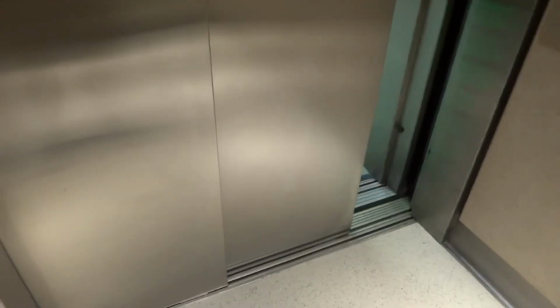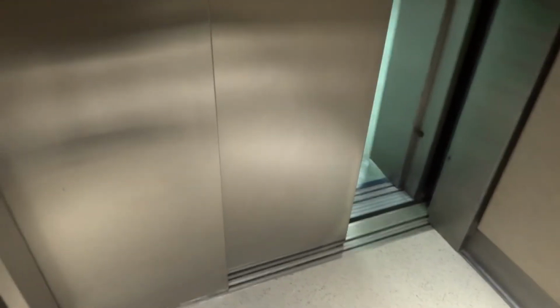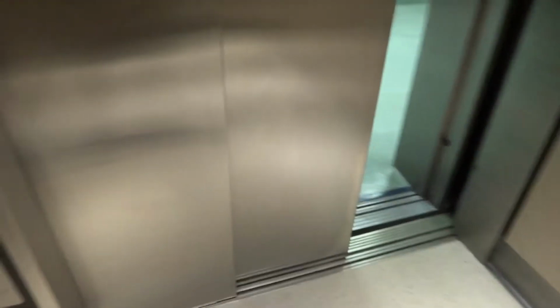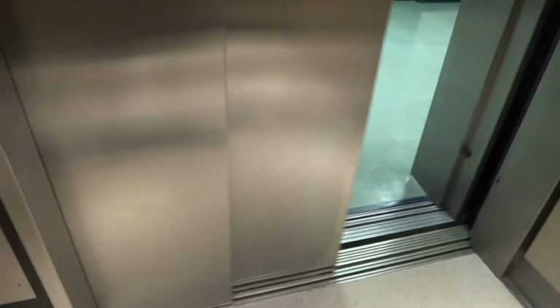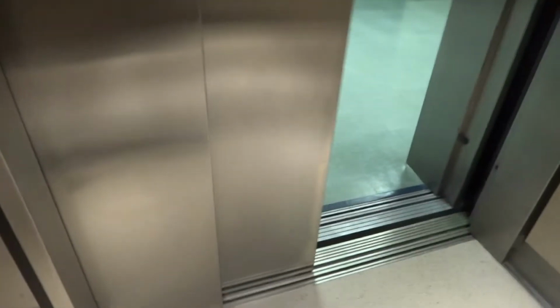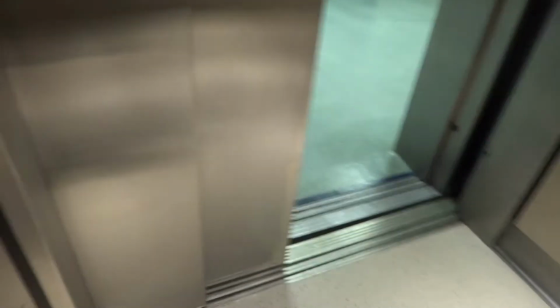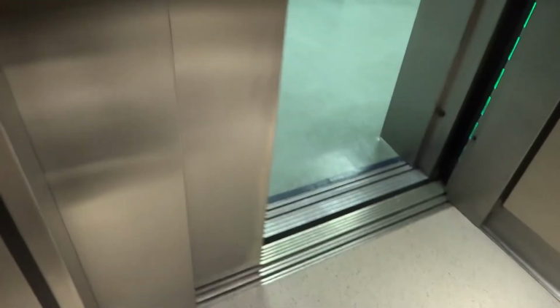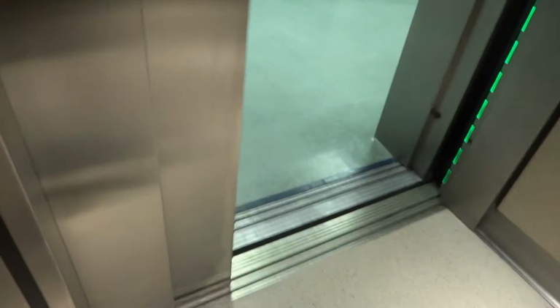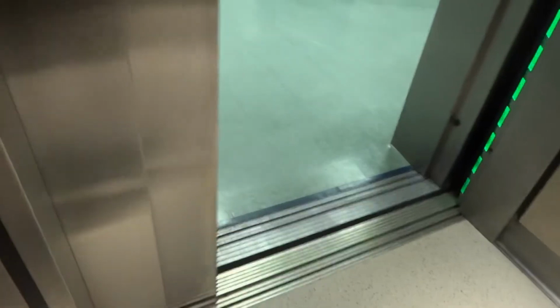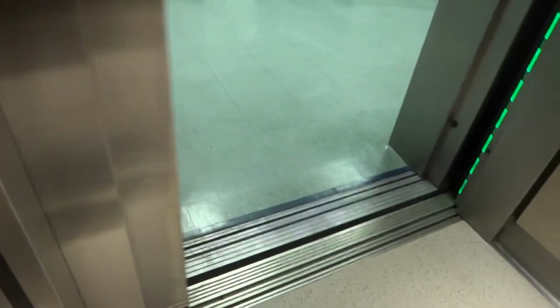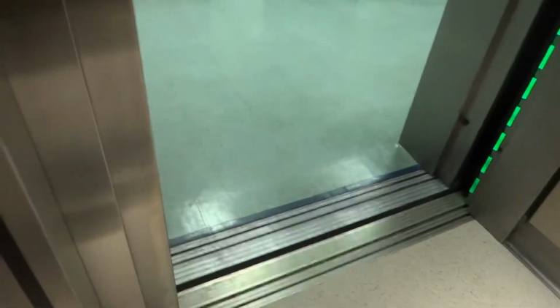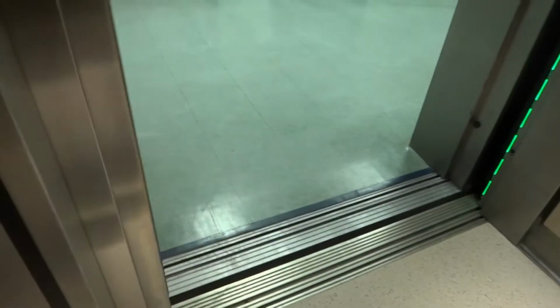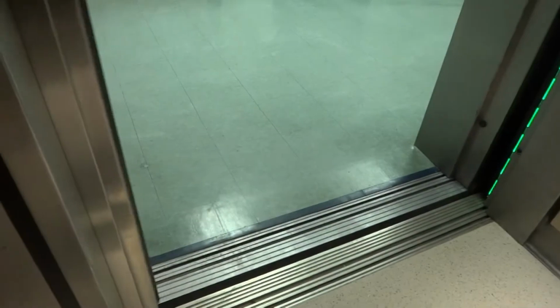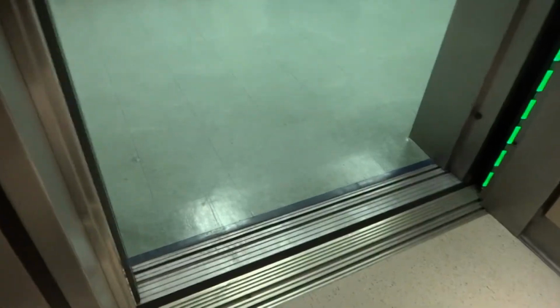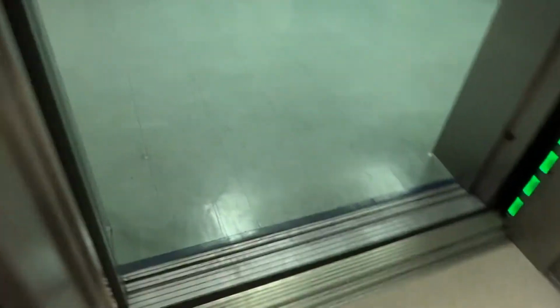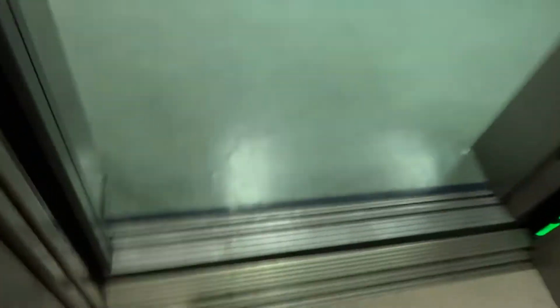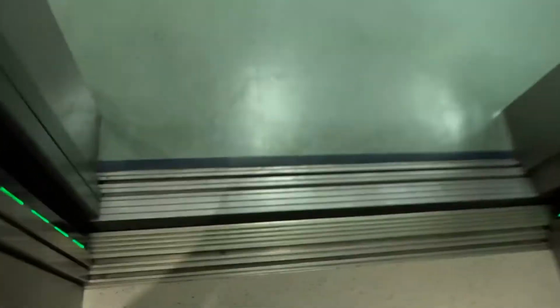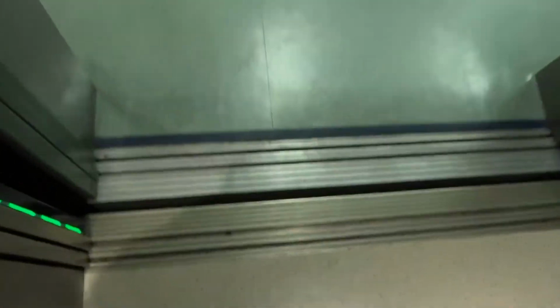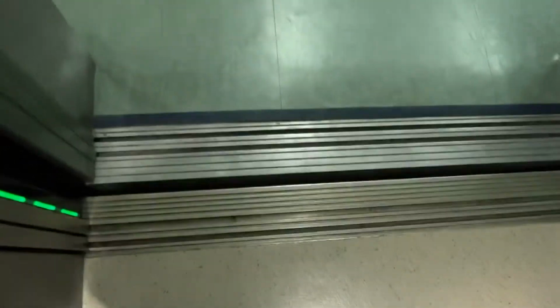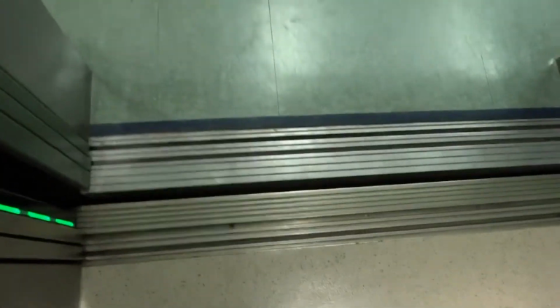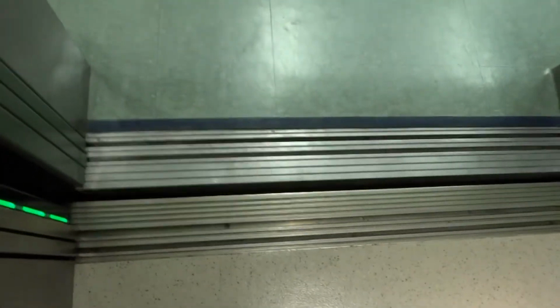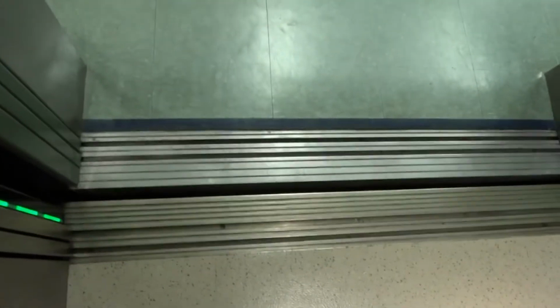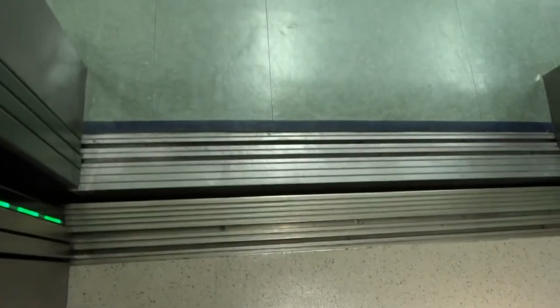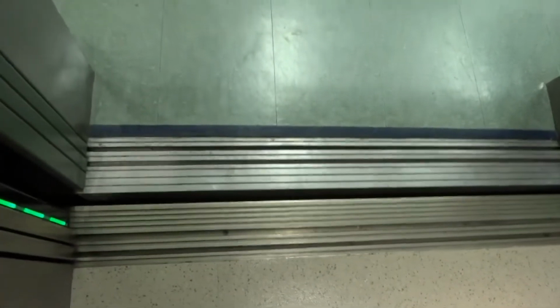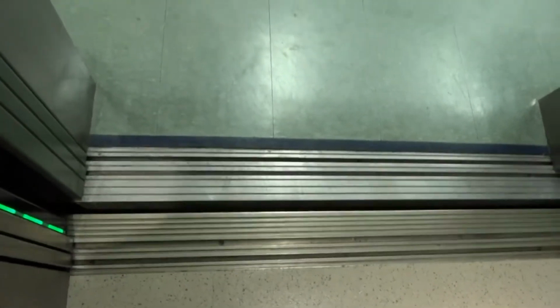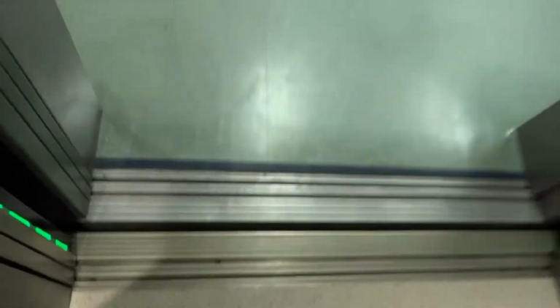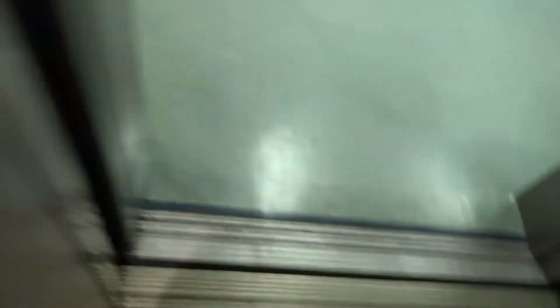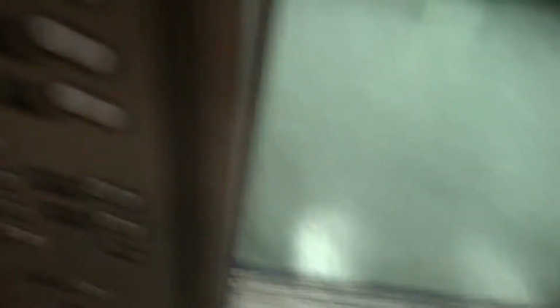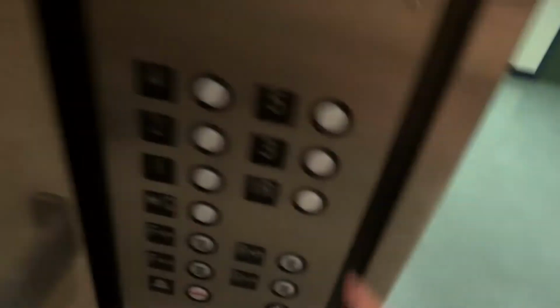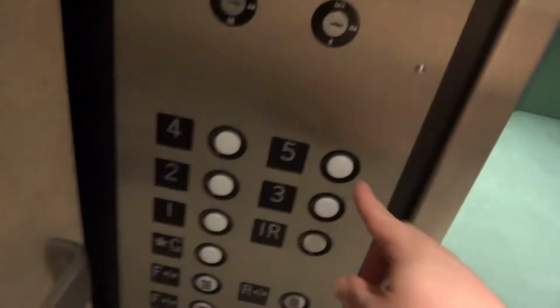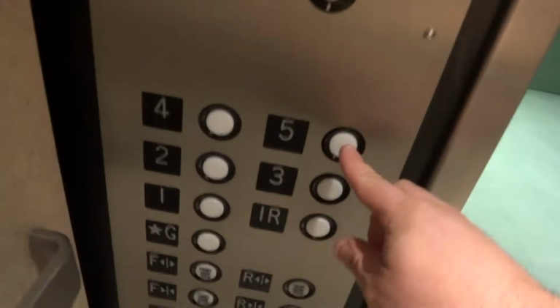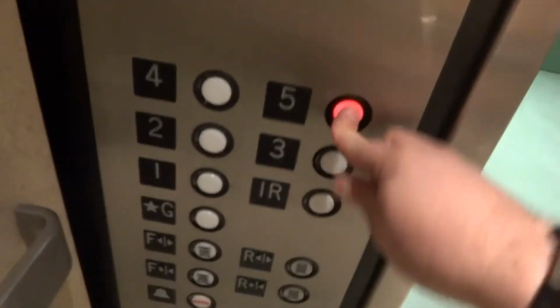Watch this exciting Acme floor counter. And it opens here. Yes, that's a Dover door track, but these are Payne.